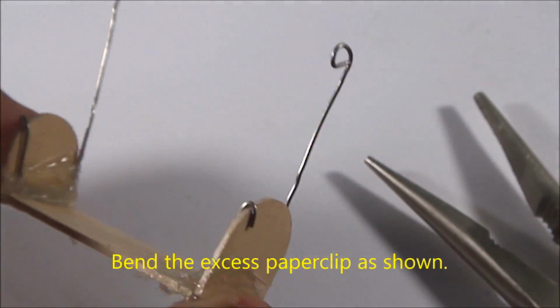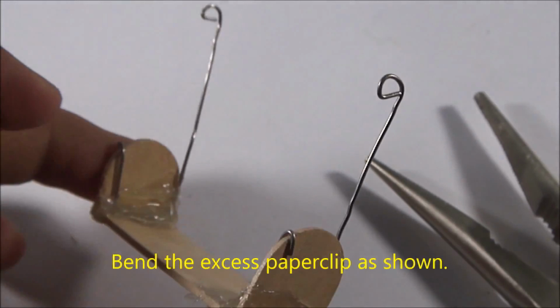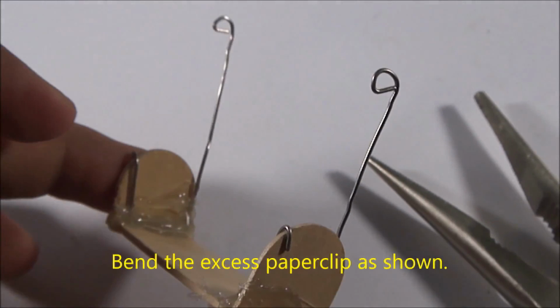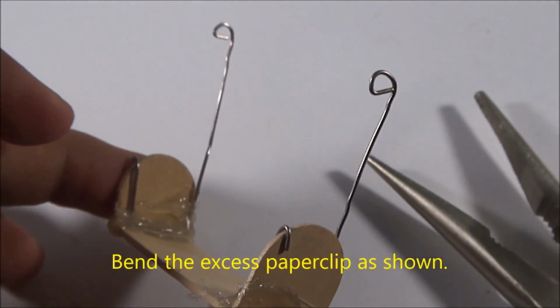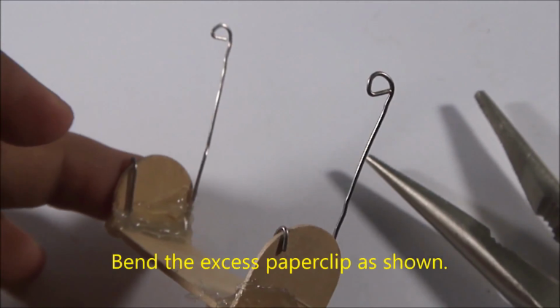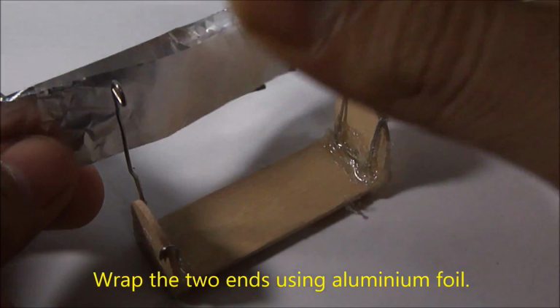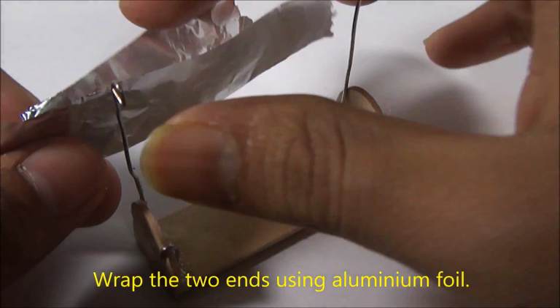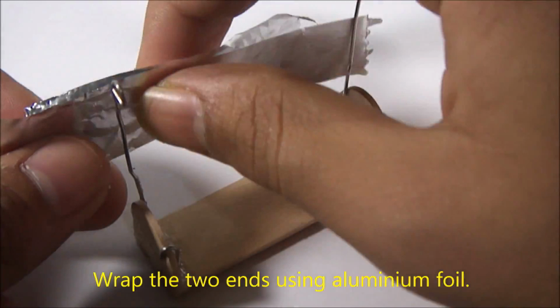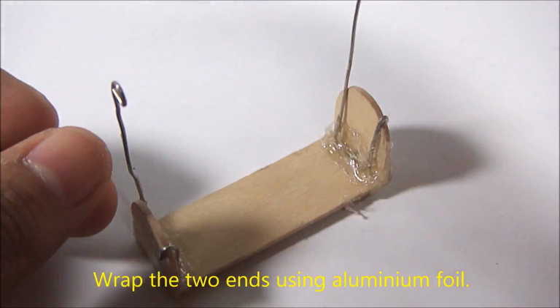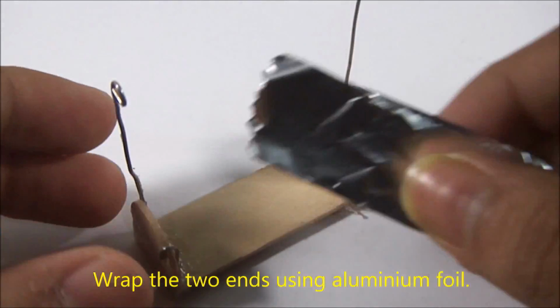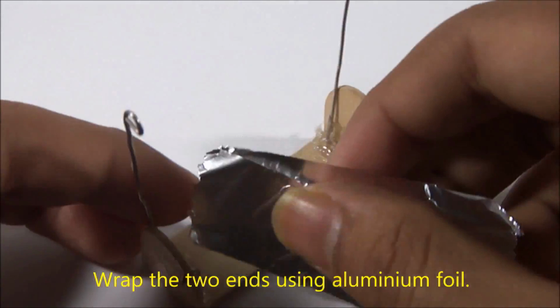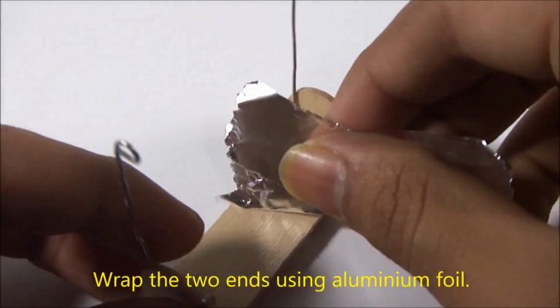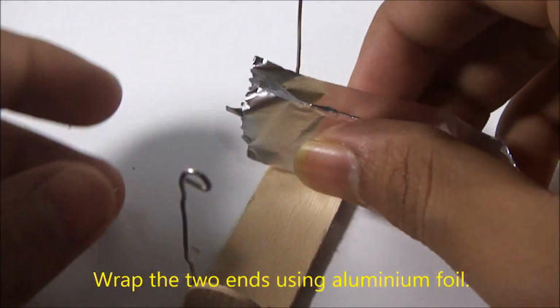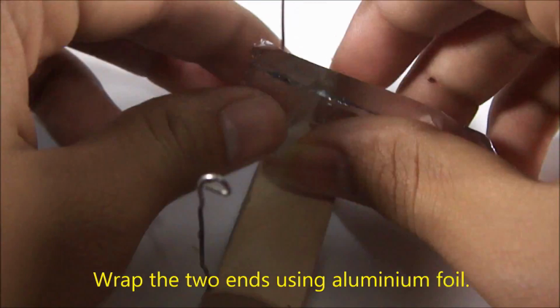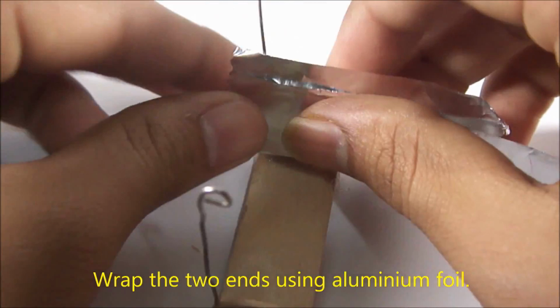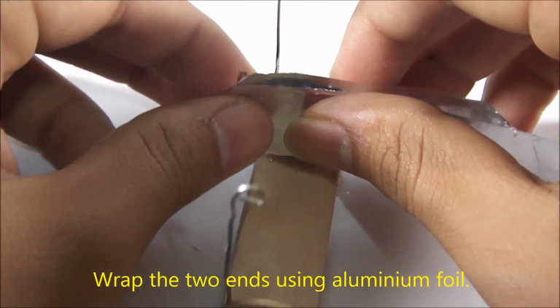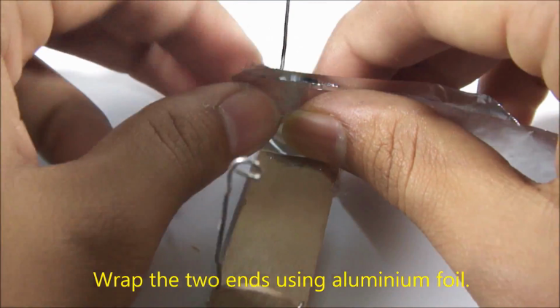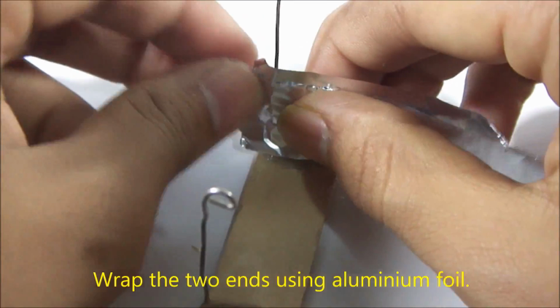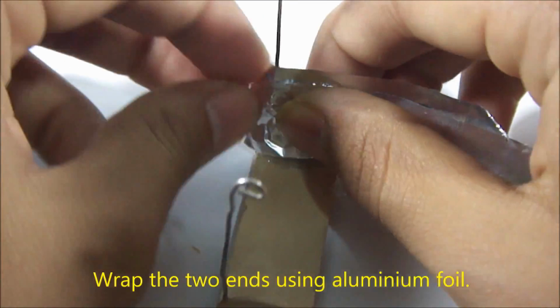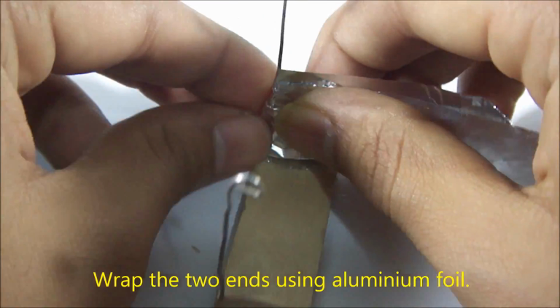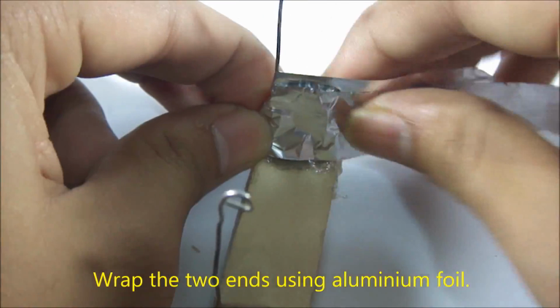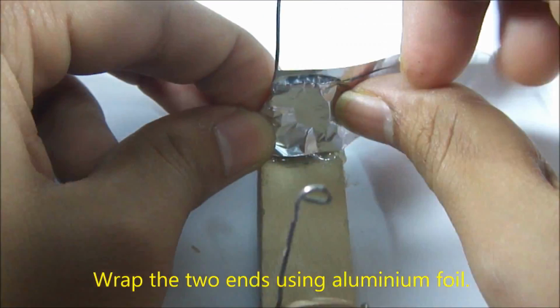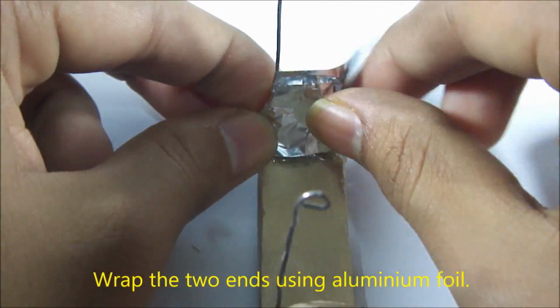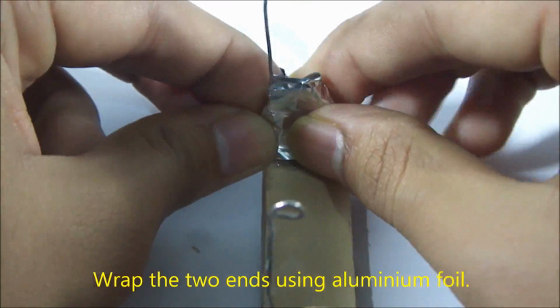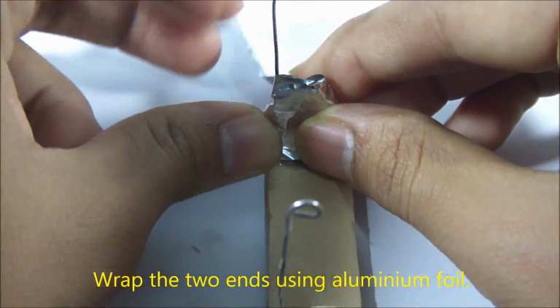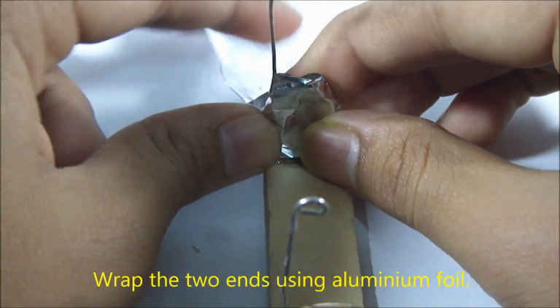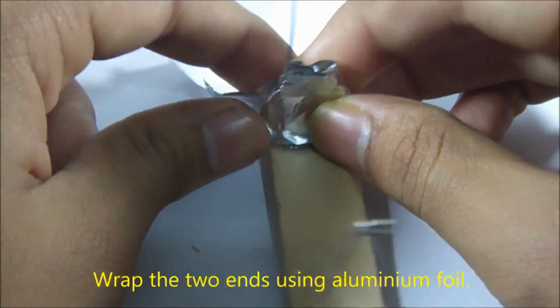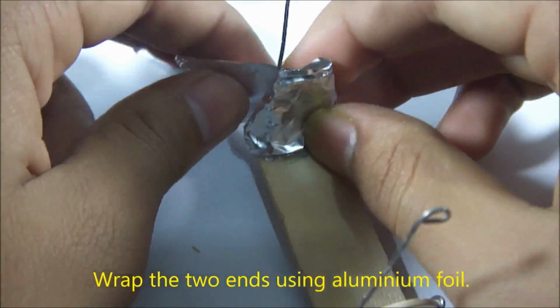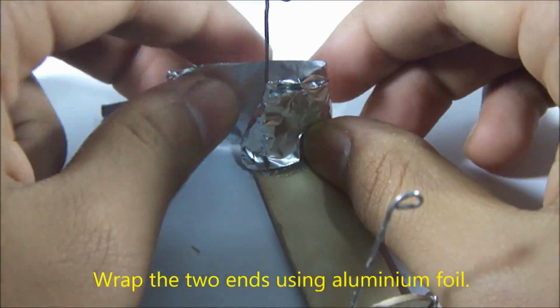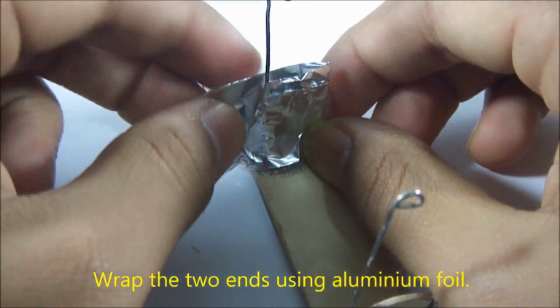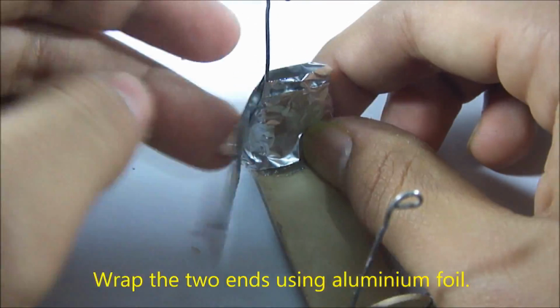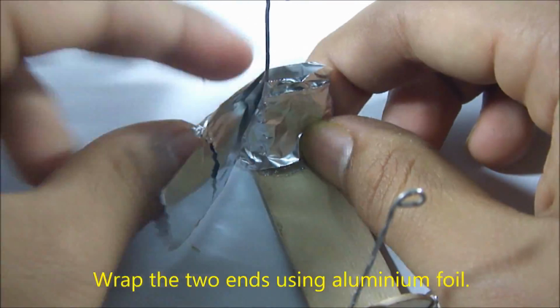Wrap the two ends using aluminum foil. This is going to be the contacts for the battery.